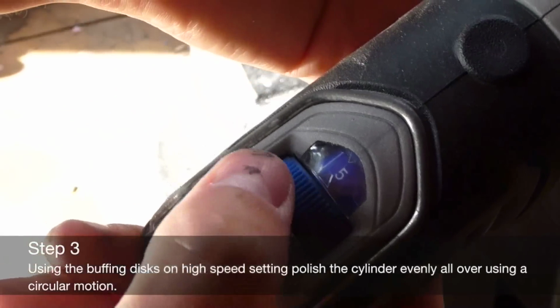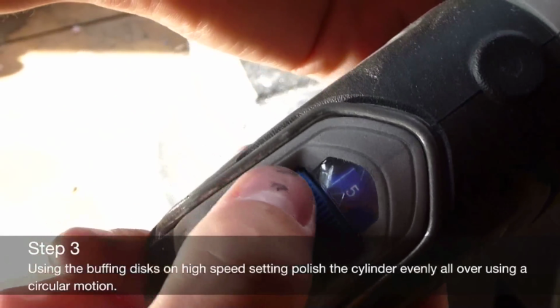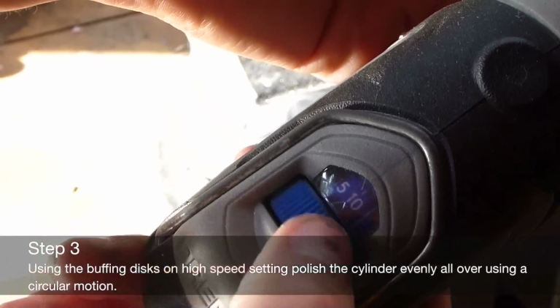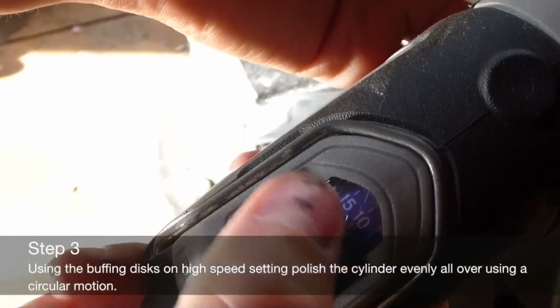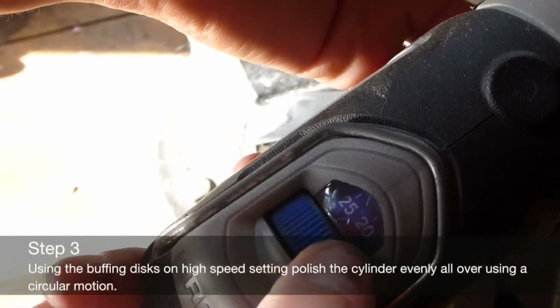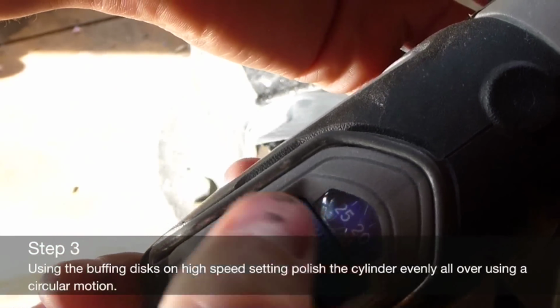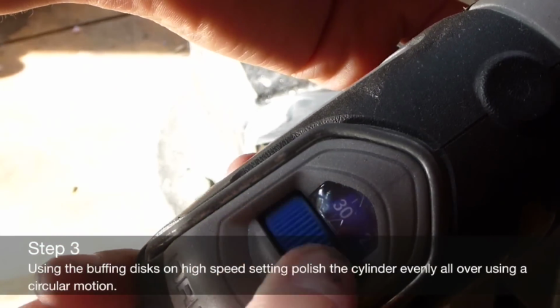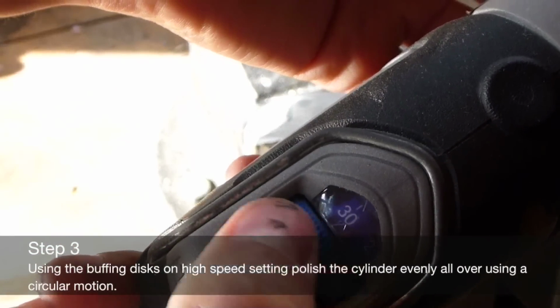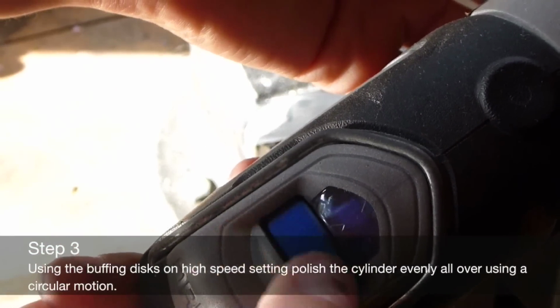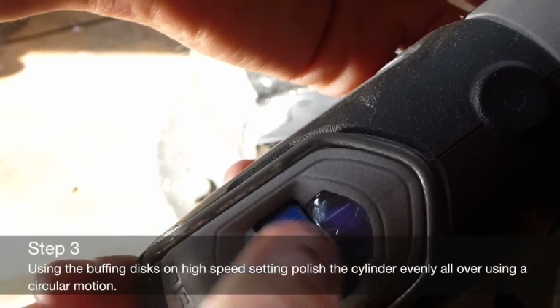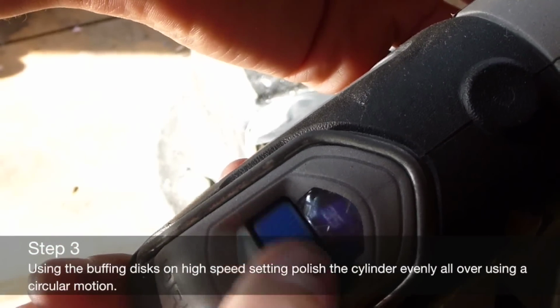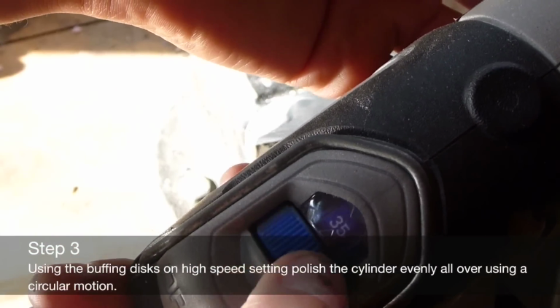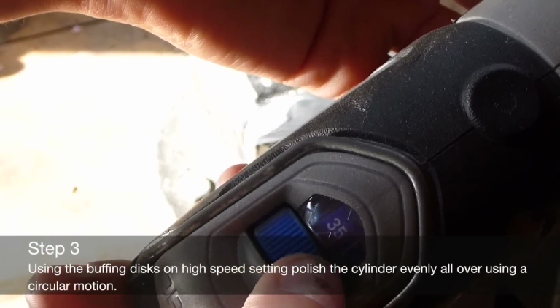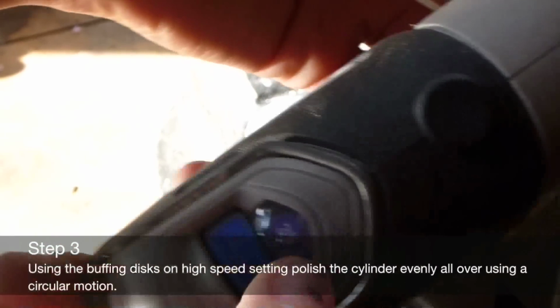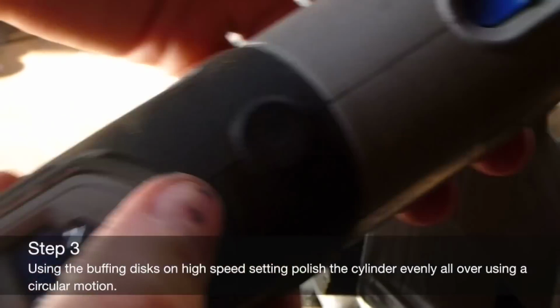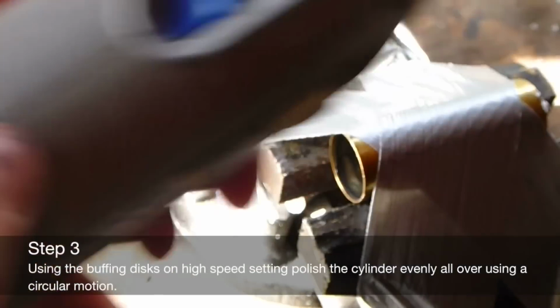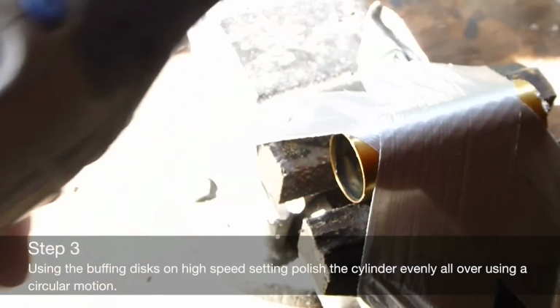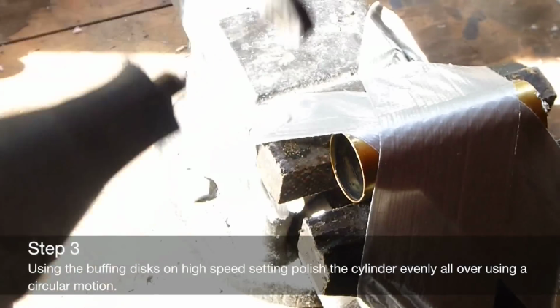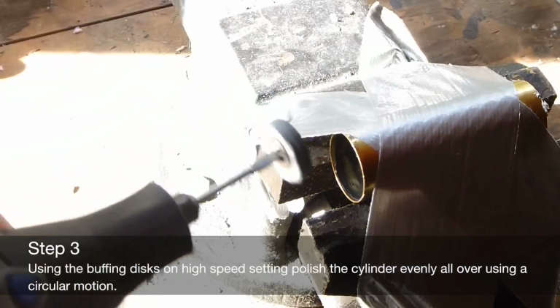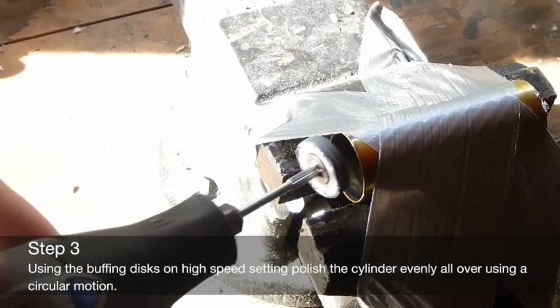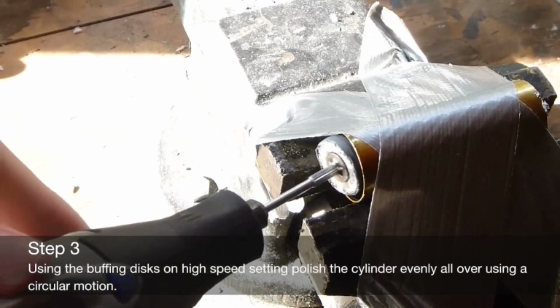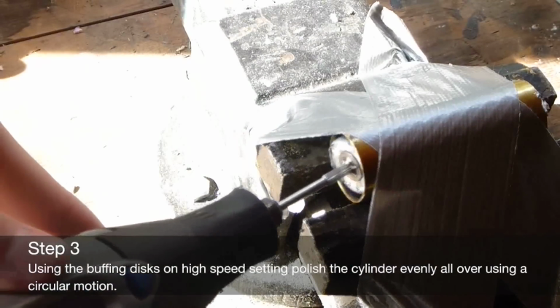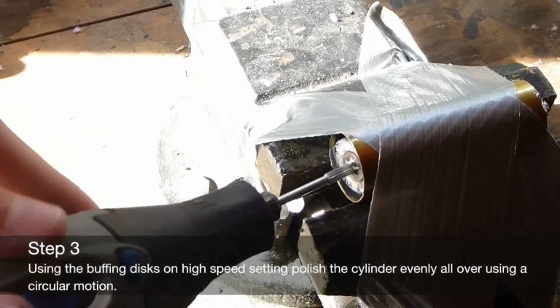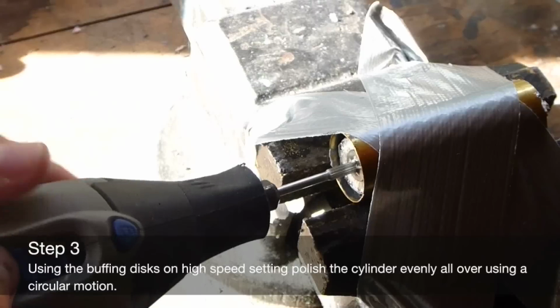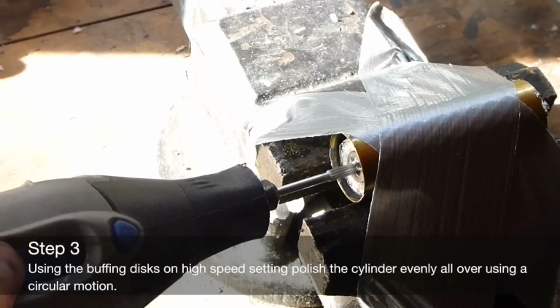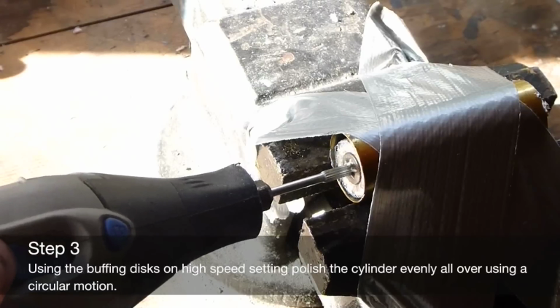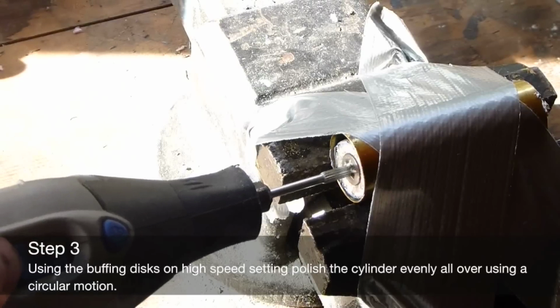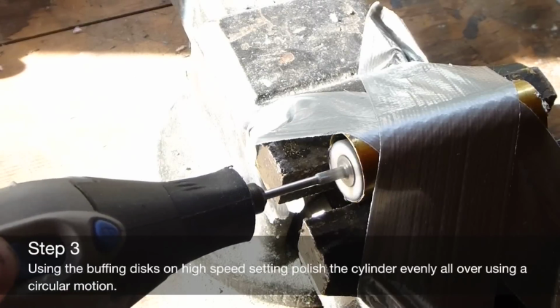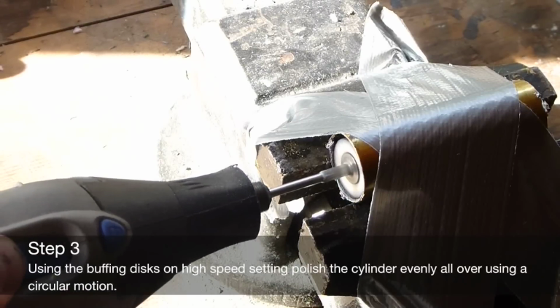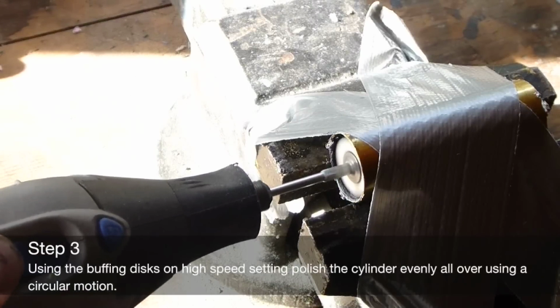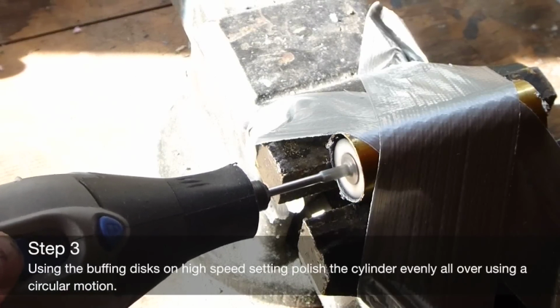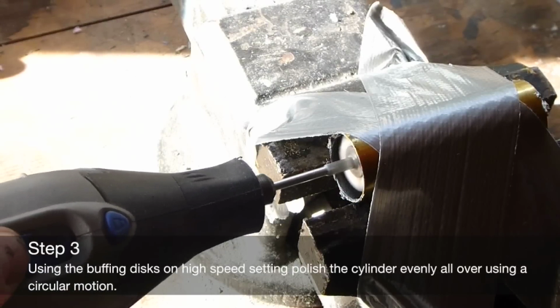Using a high speed setting, polish the inside of the cylinder. Use a circular motion to get even coverage.